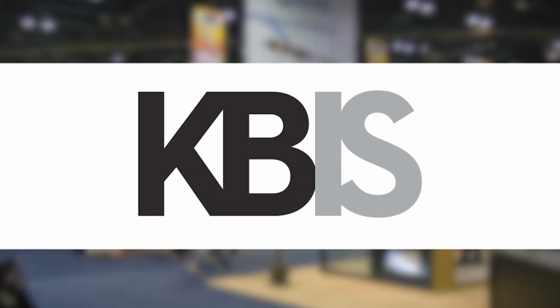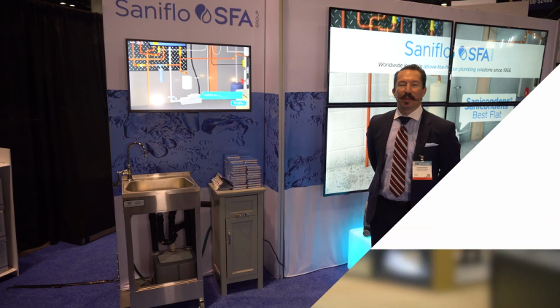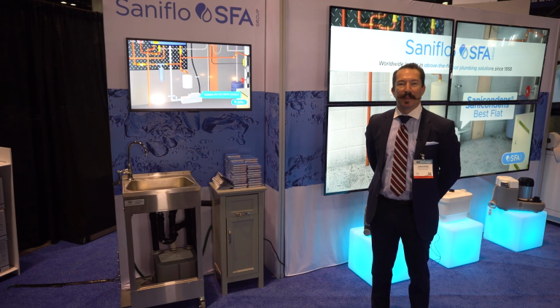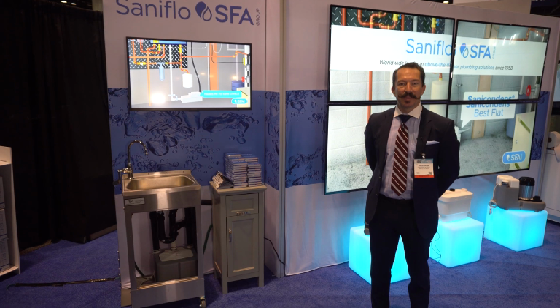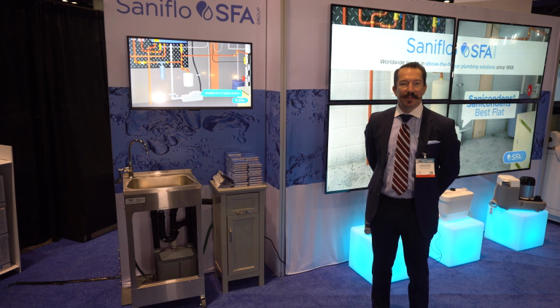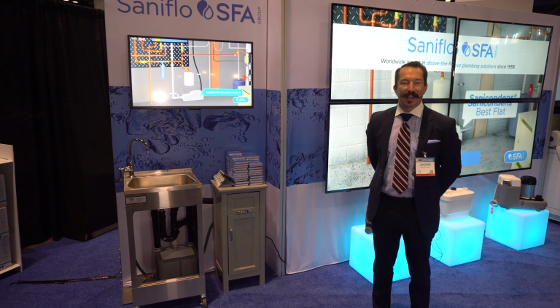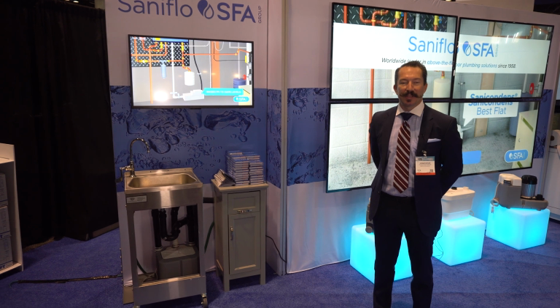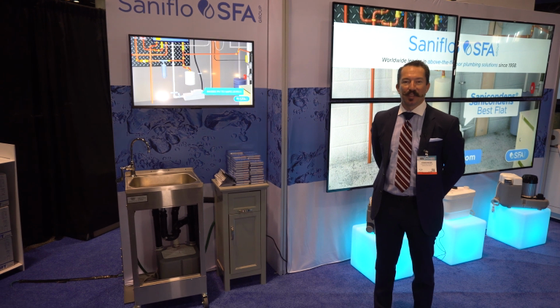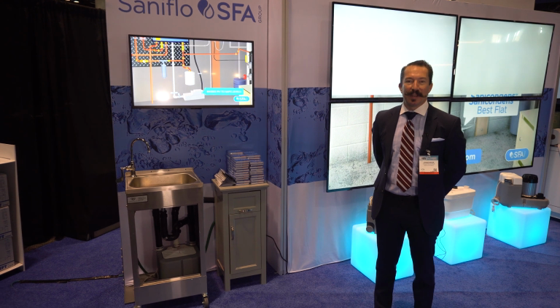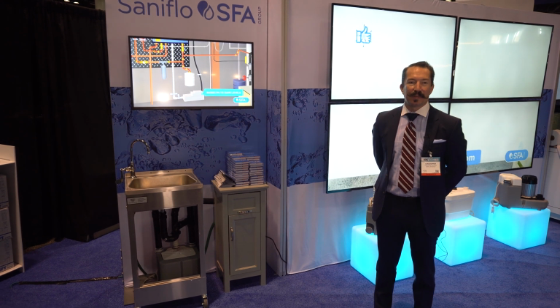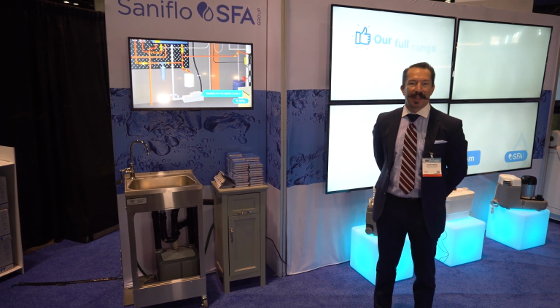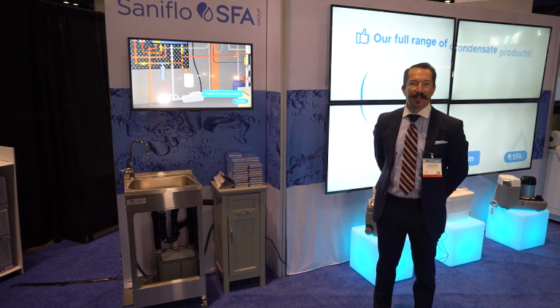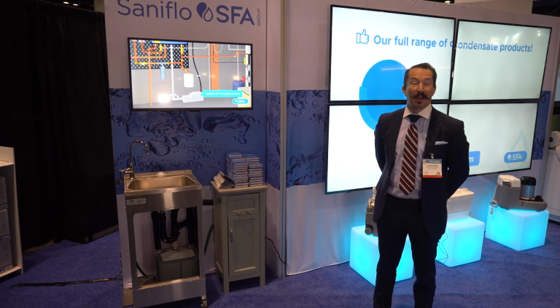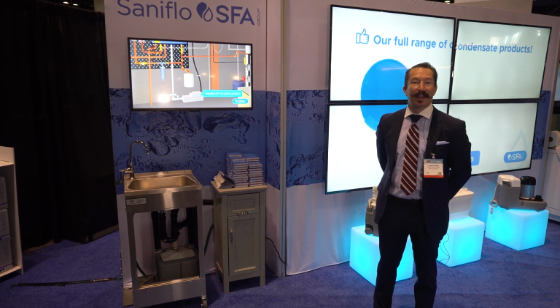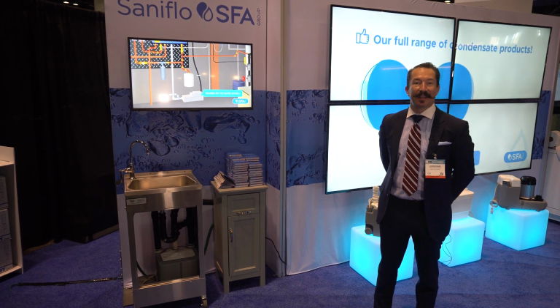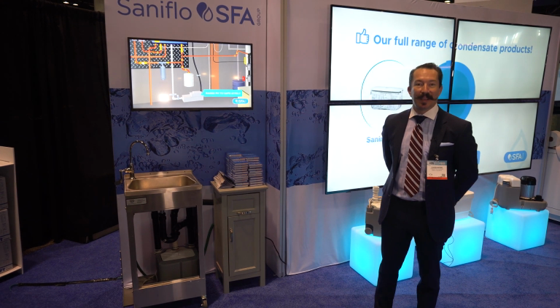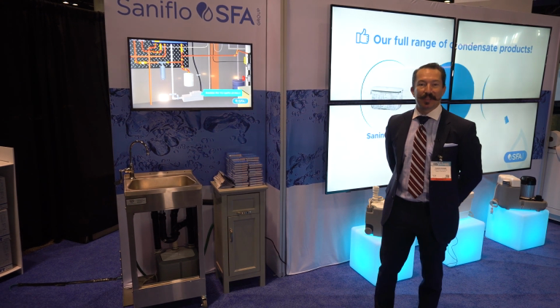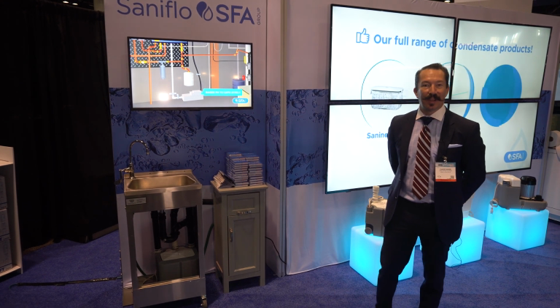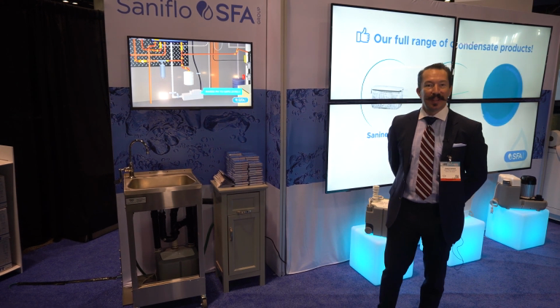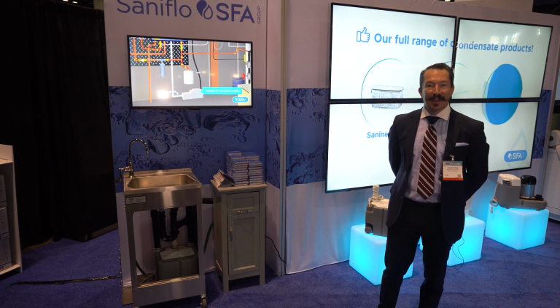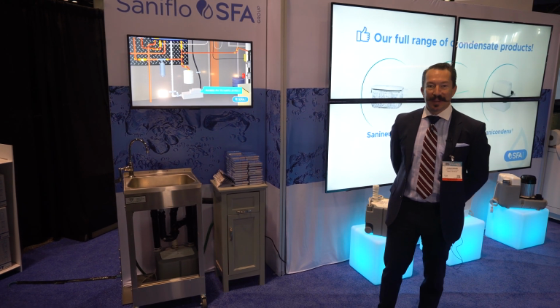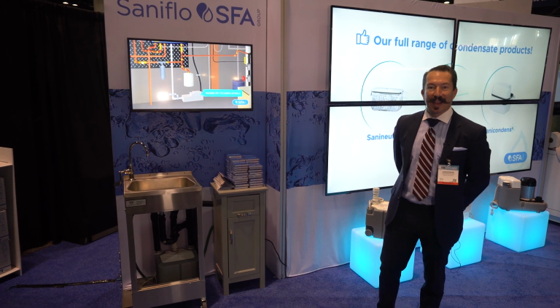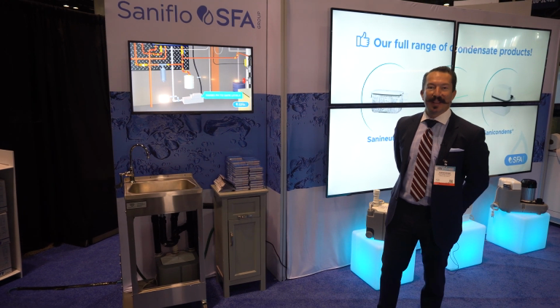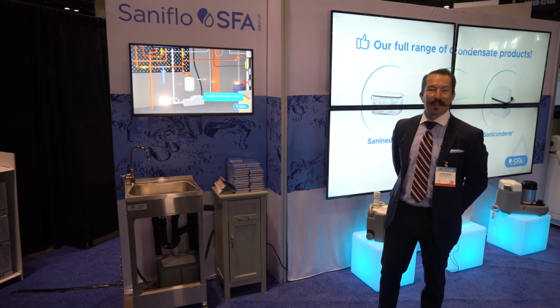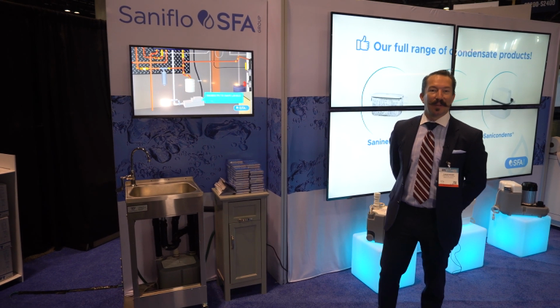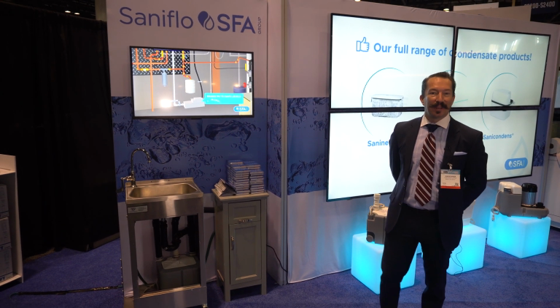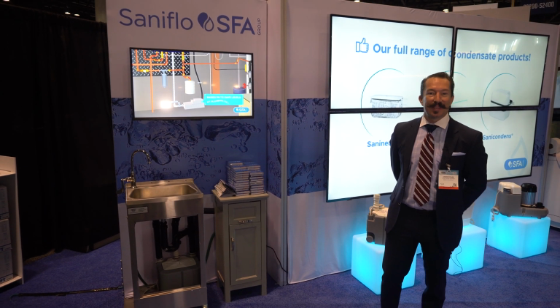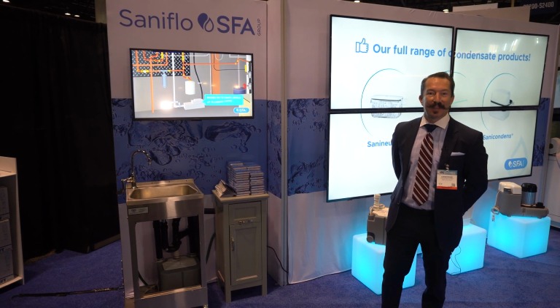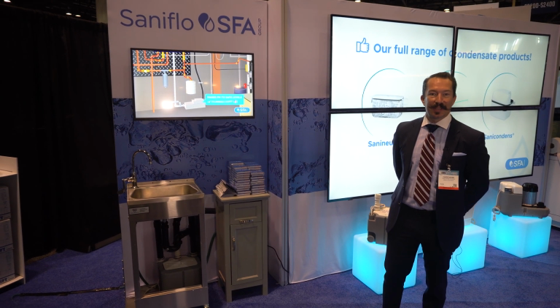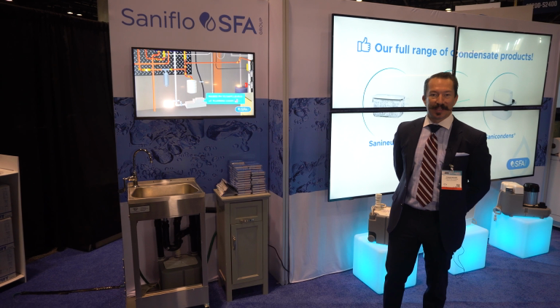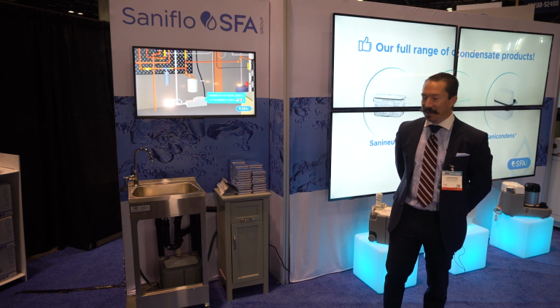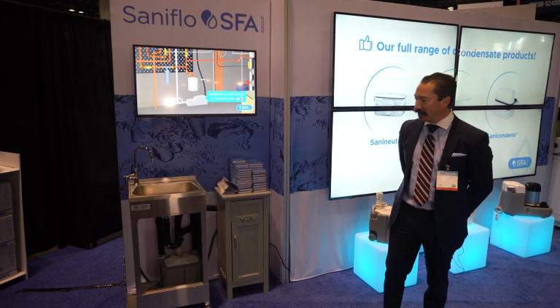Chris Peterson, National Sales Manager for SantaFlow. I'm here at the KBiz show and I wanted to highlight a few of our latest introductions in pumps.